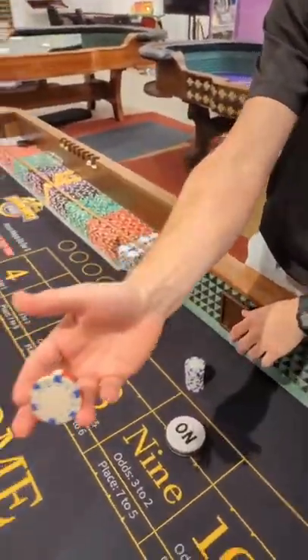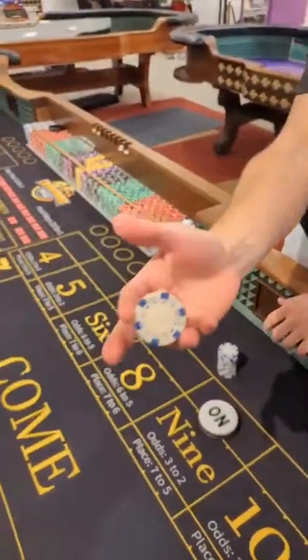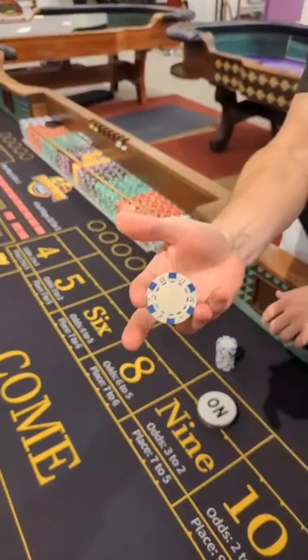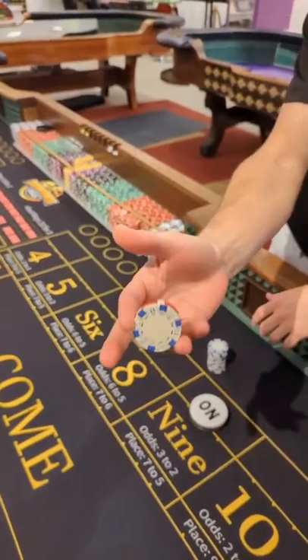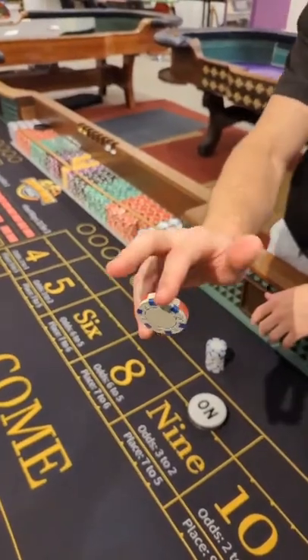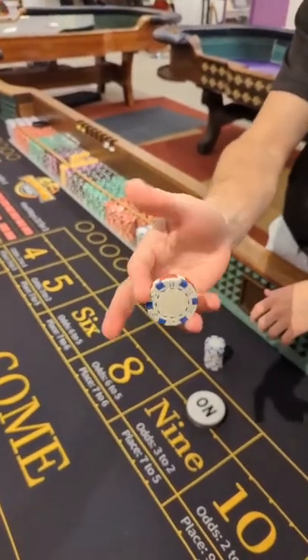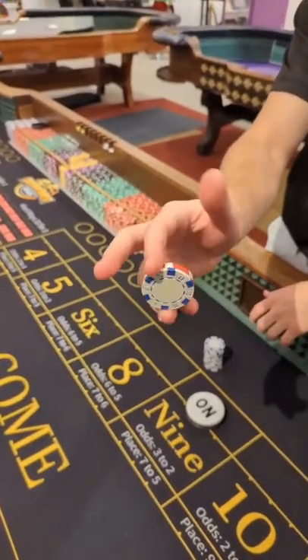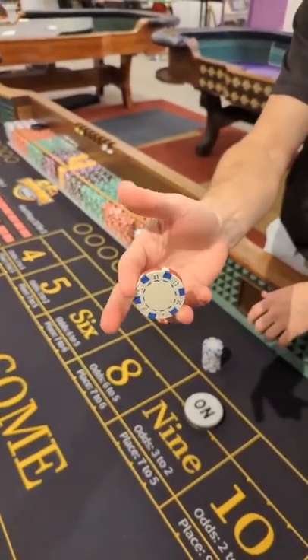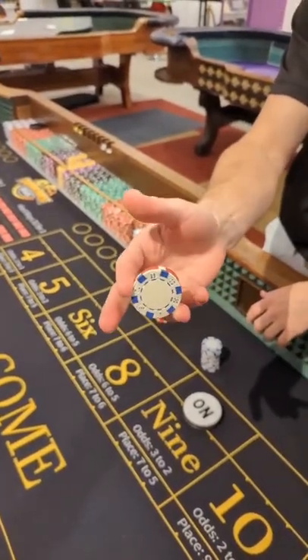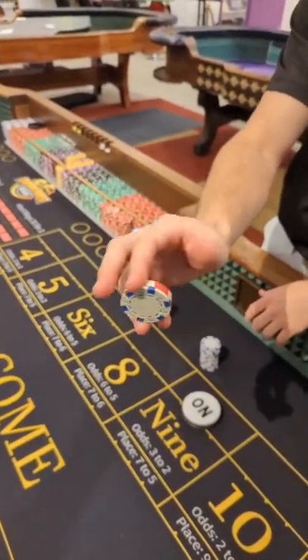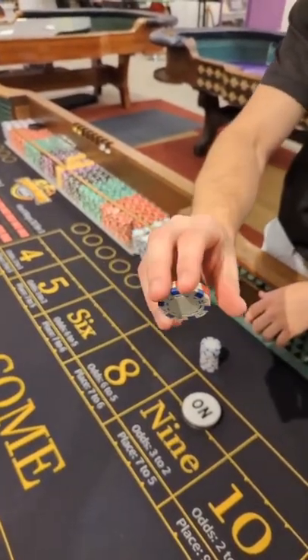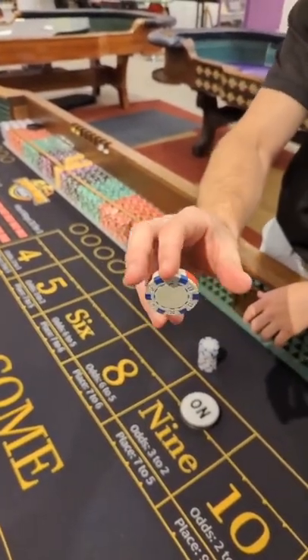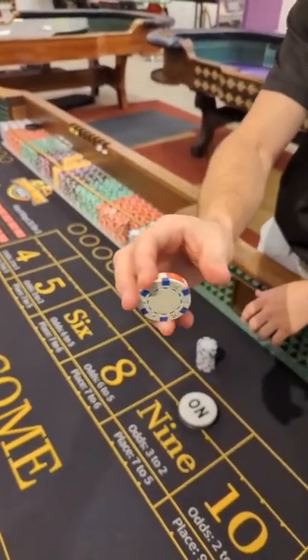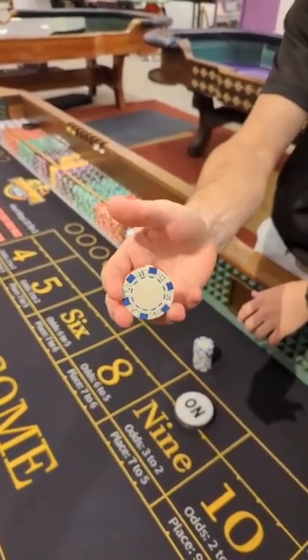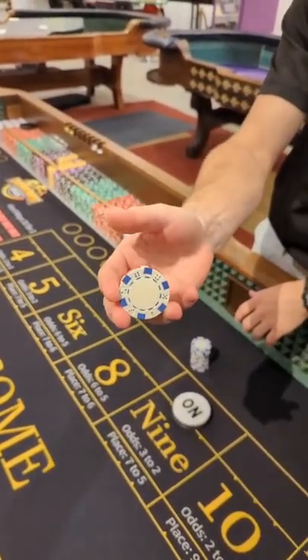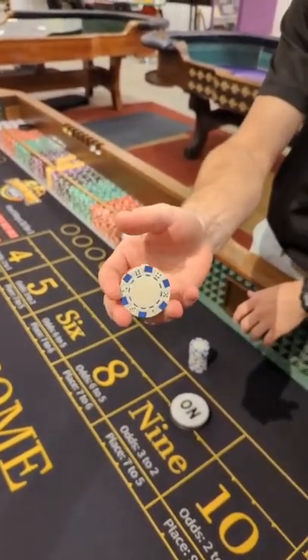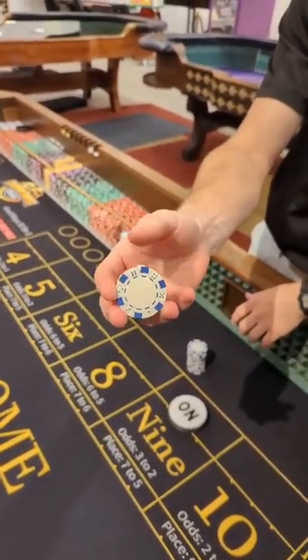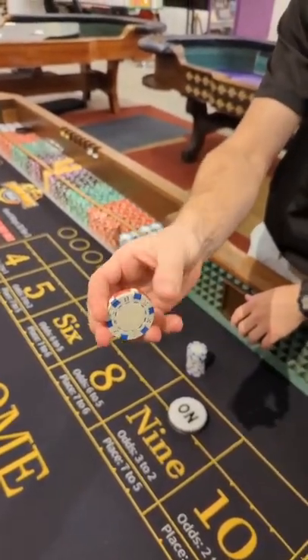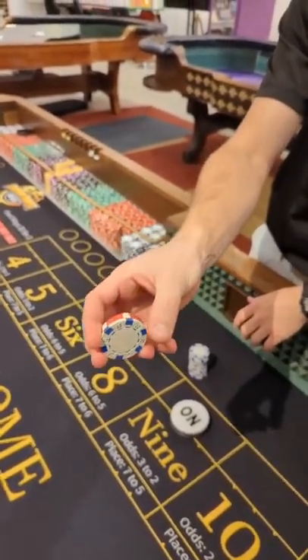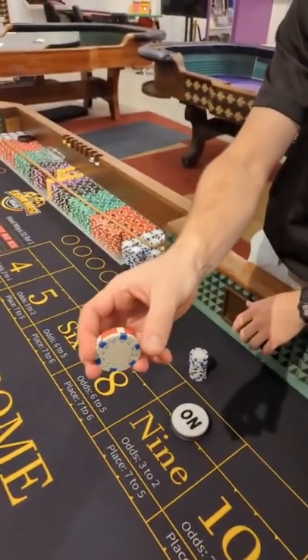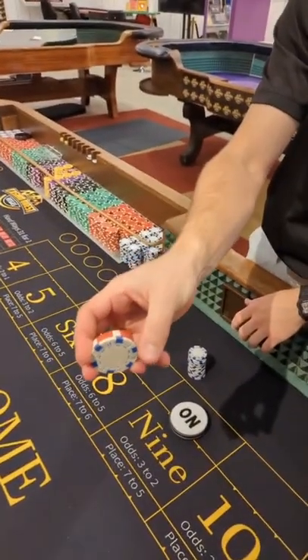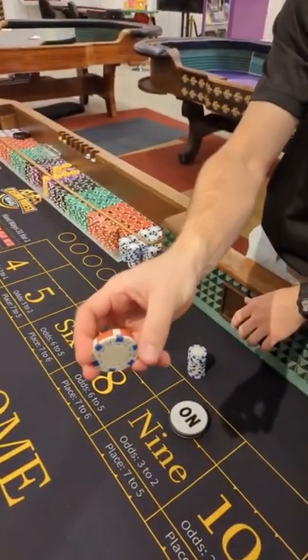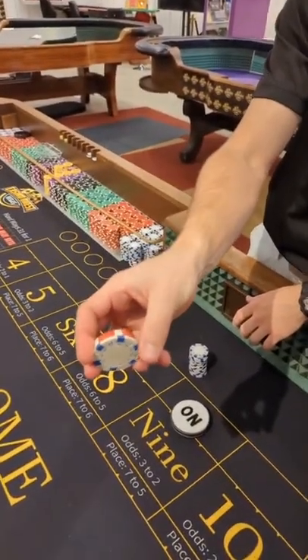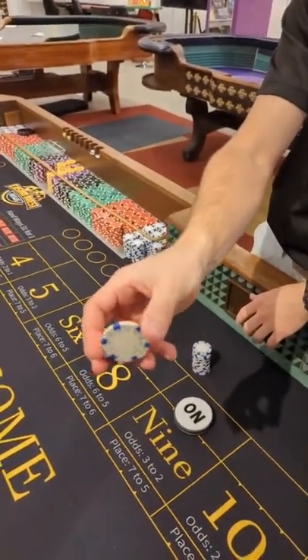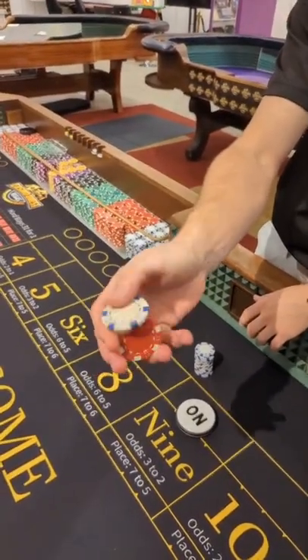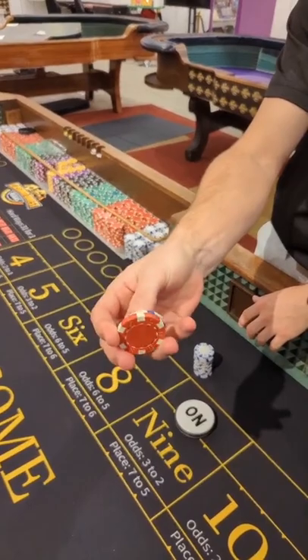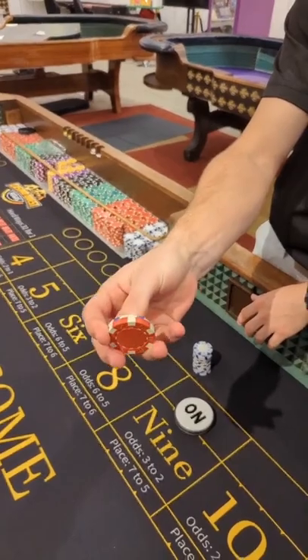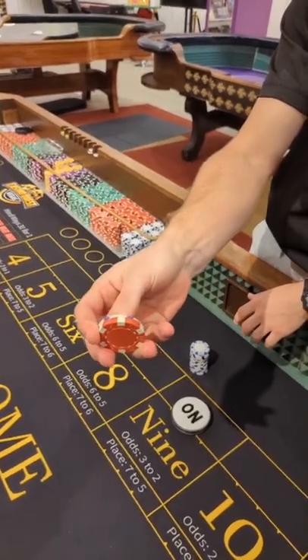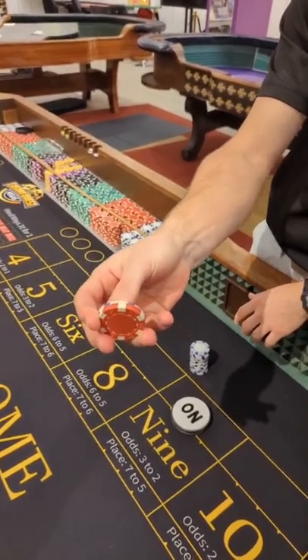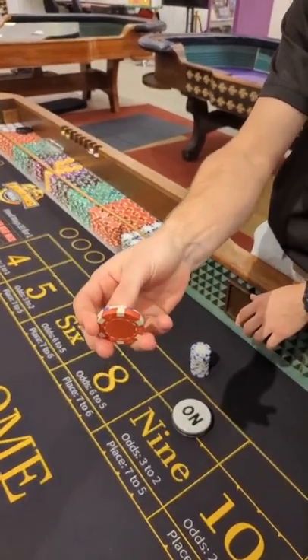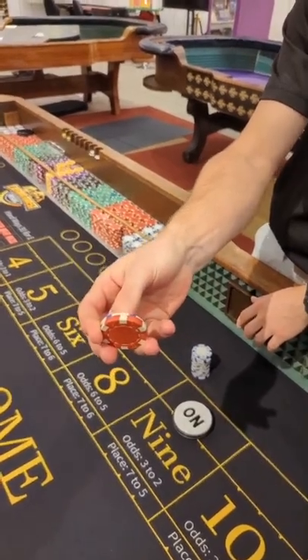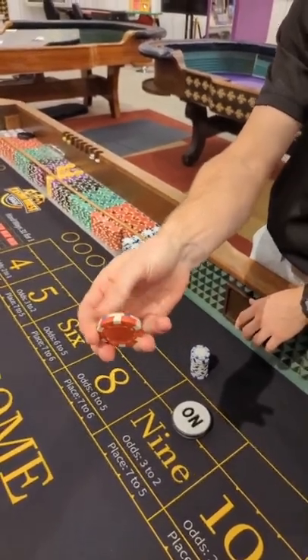You're going to hold it with ideally these two fingers. You can have your third finger resting on it. You're just going to take your thumb and move that white chip up and over, just like that.